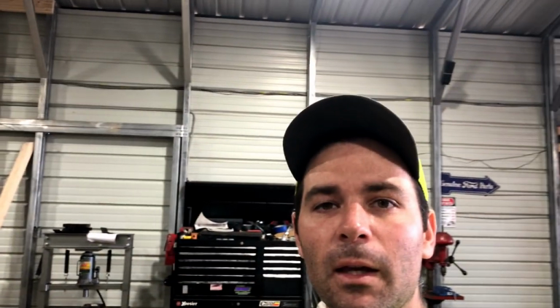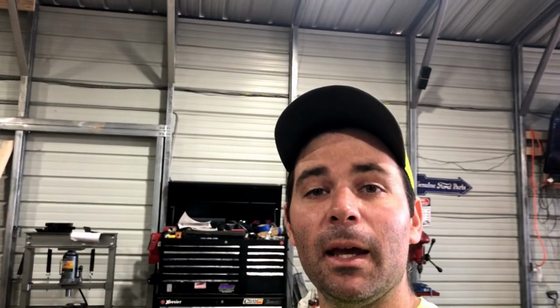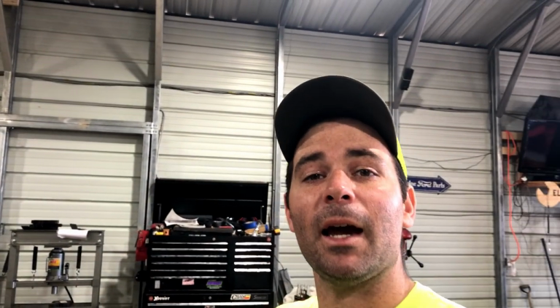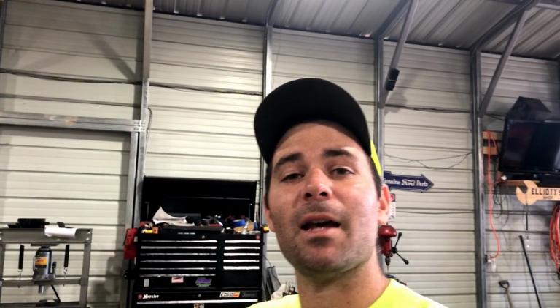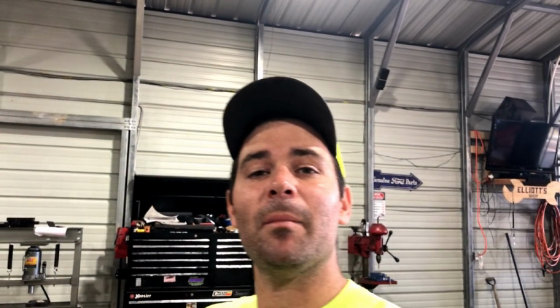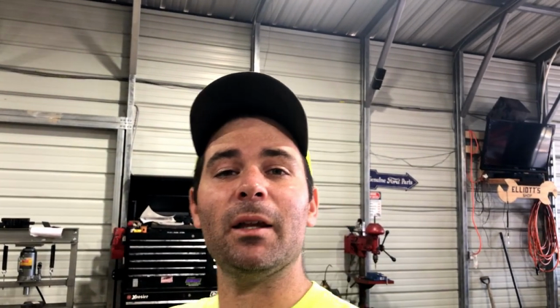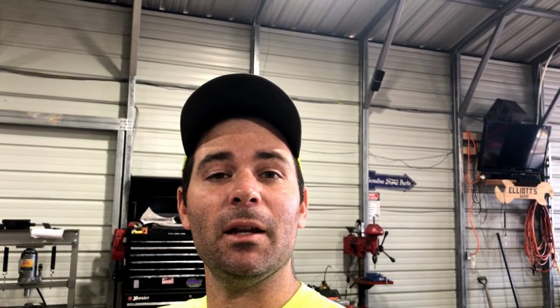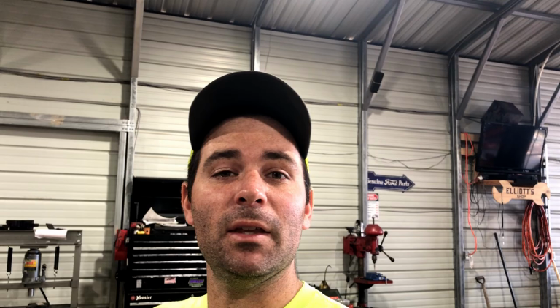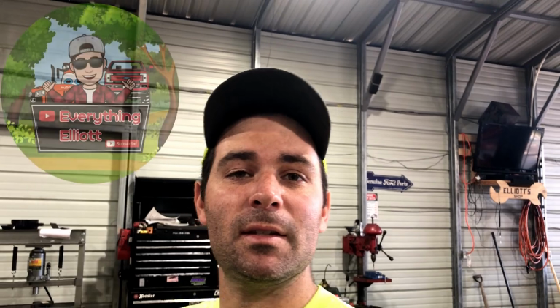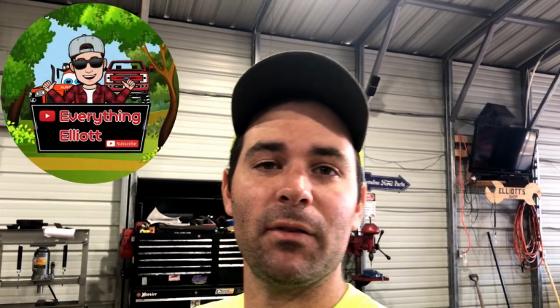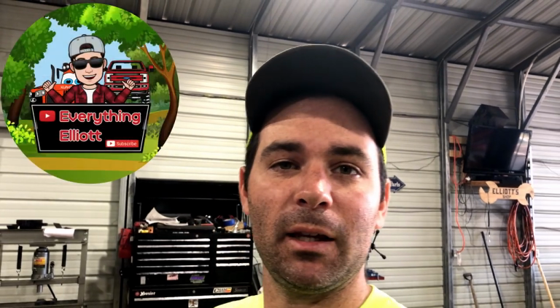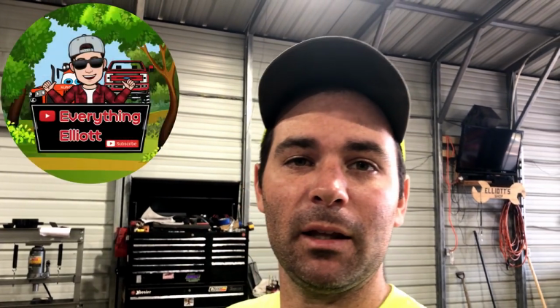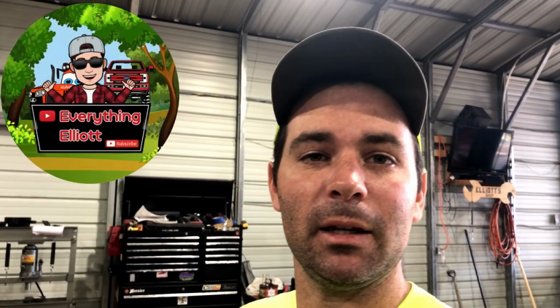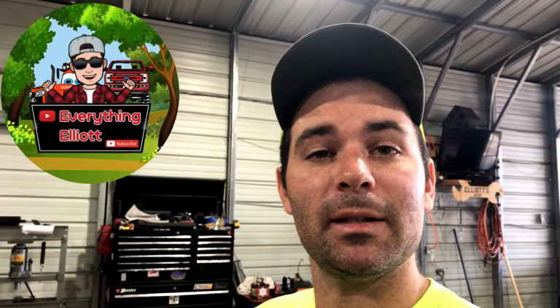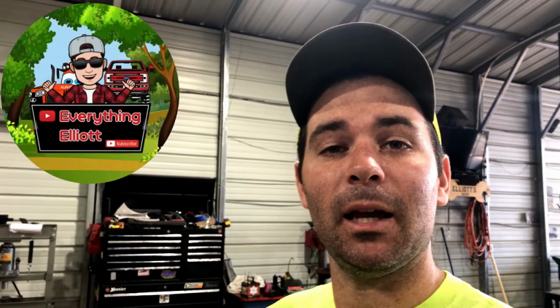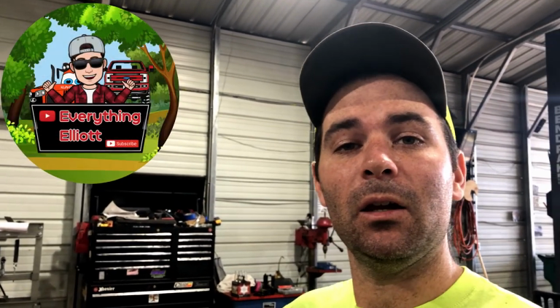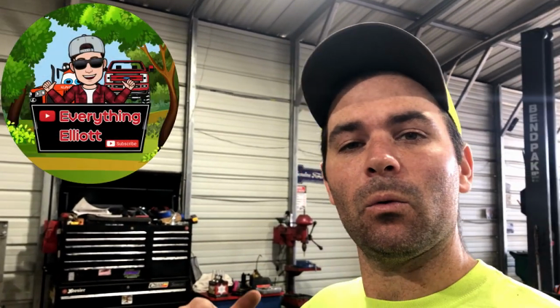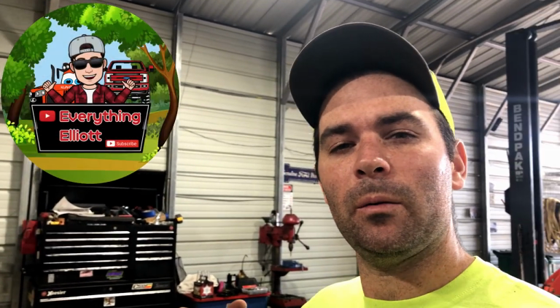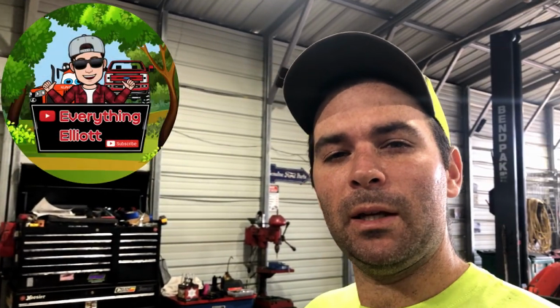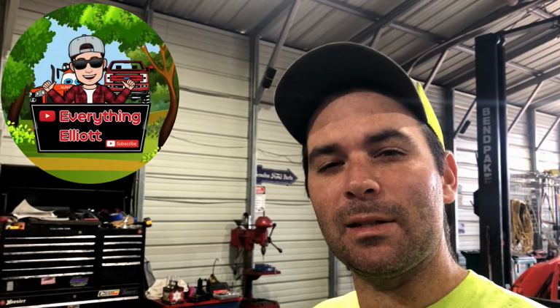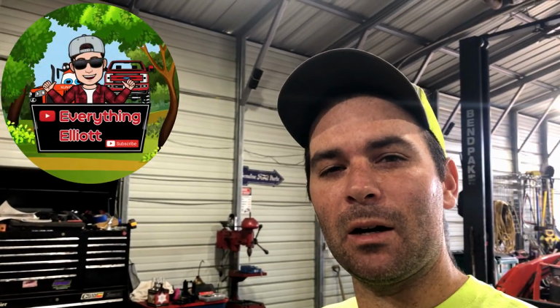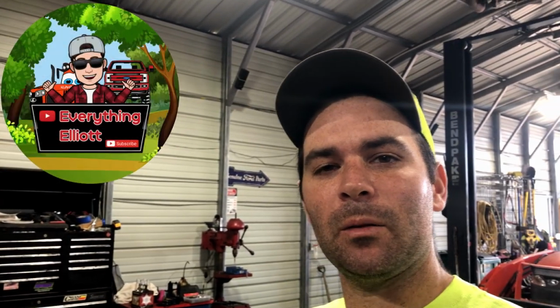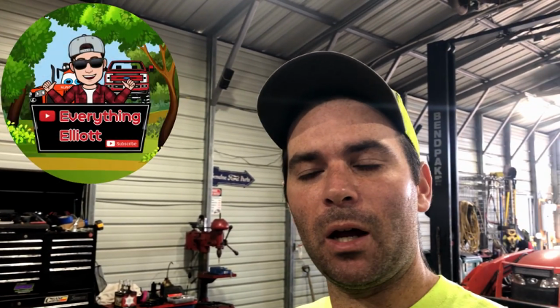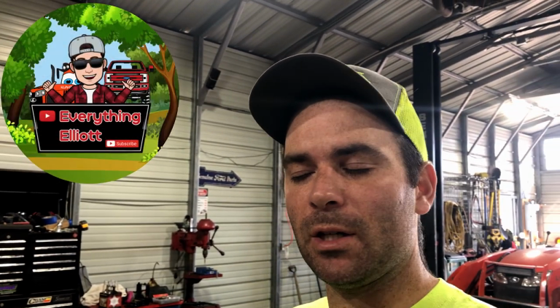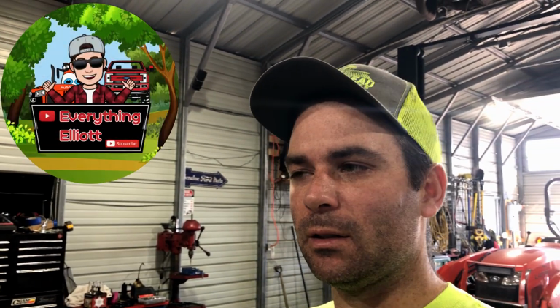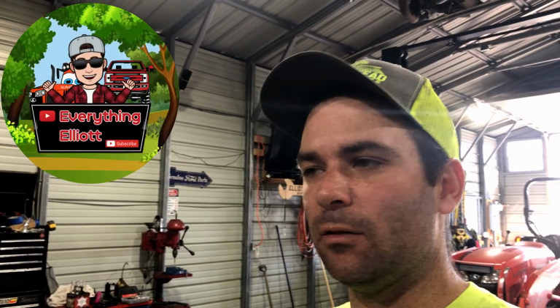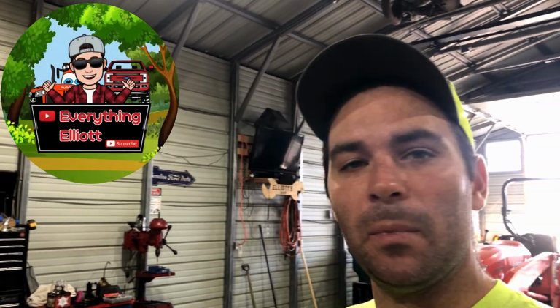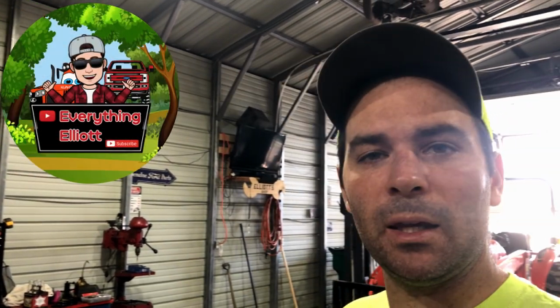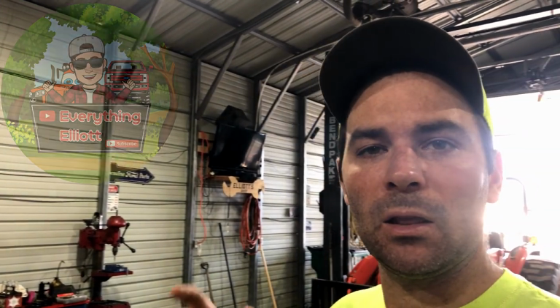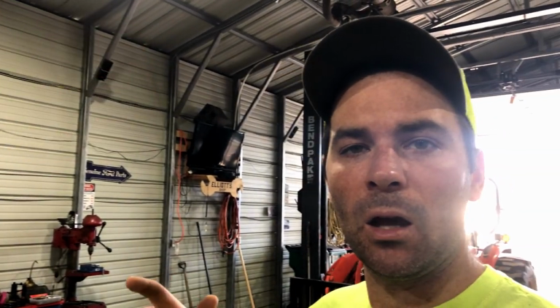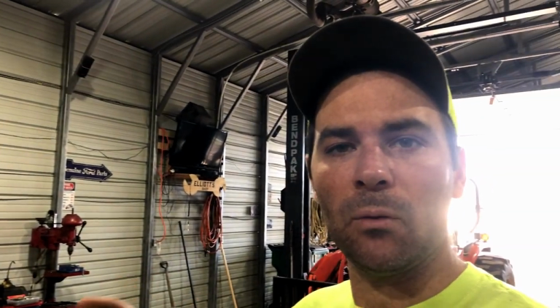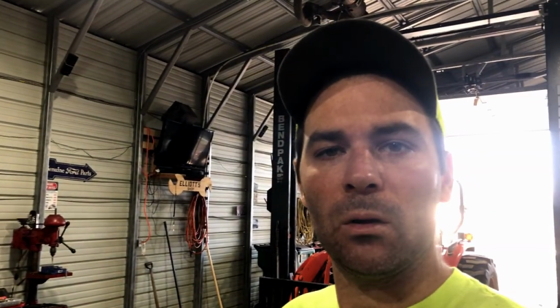Hey guys, I'm Elliot. This is Everything Elliot. Today we're going to be starting the project of making a lawn roller.